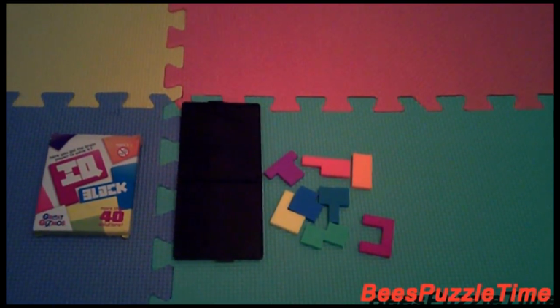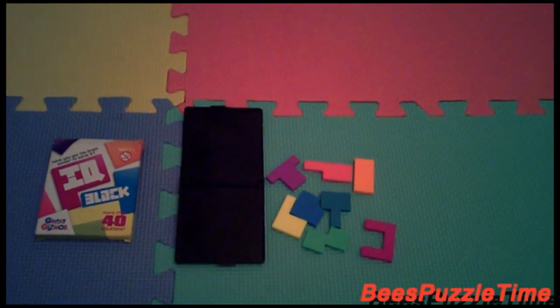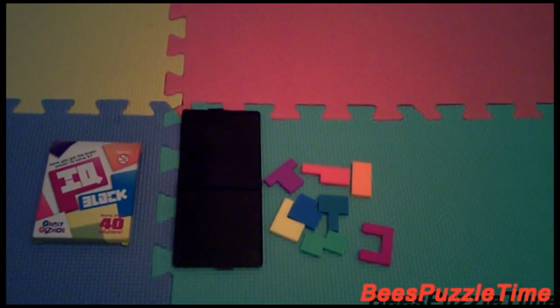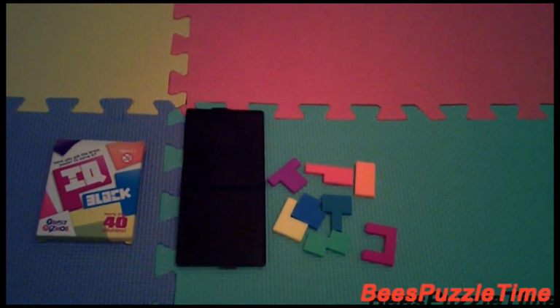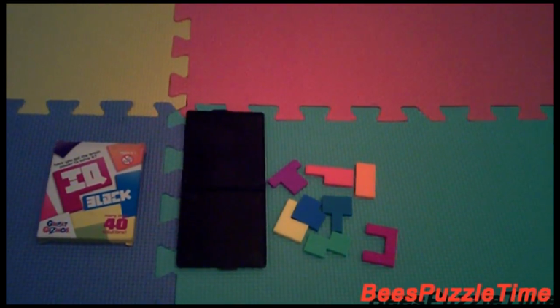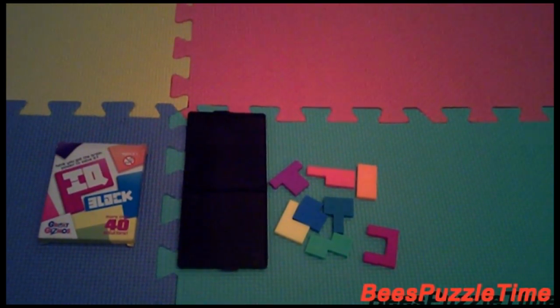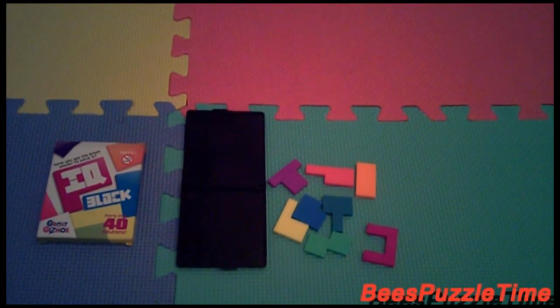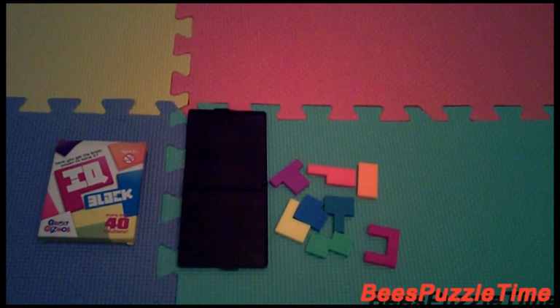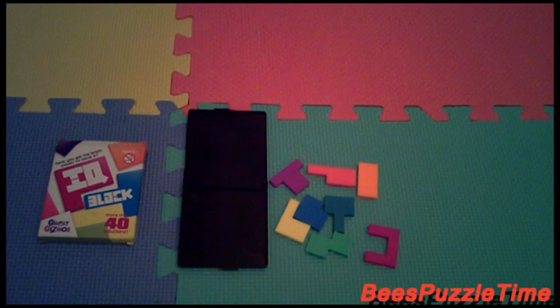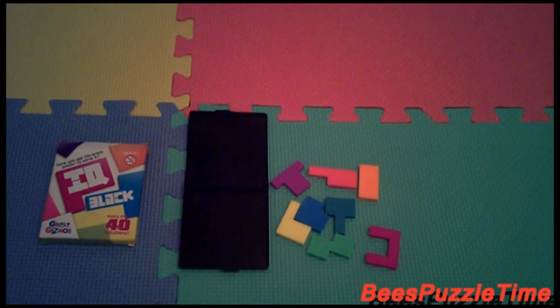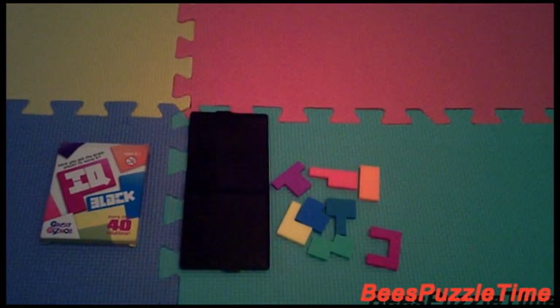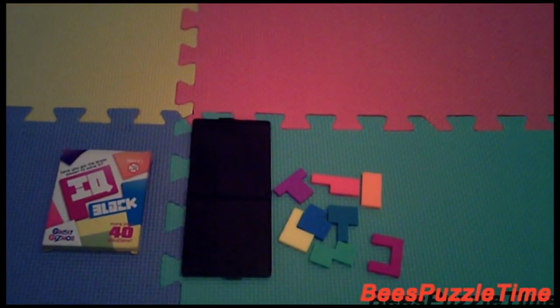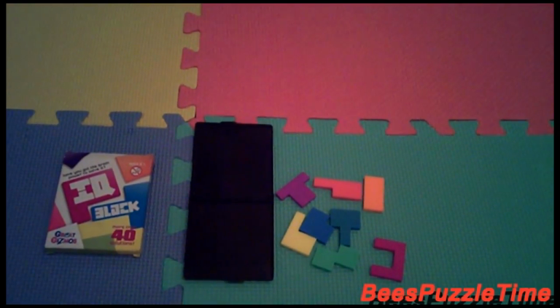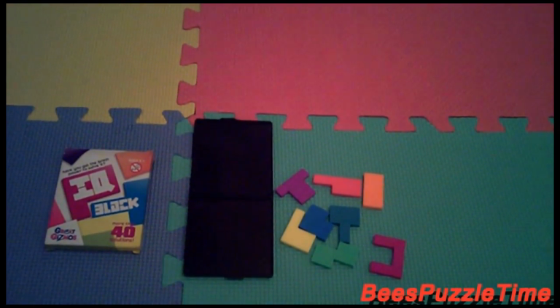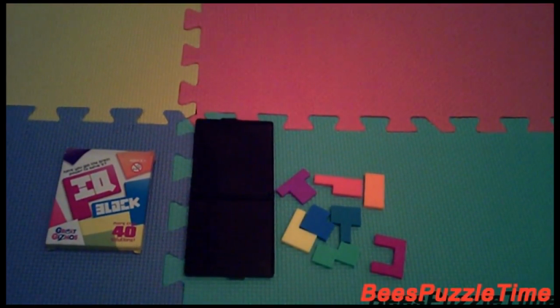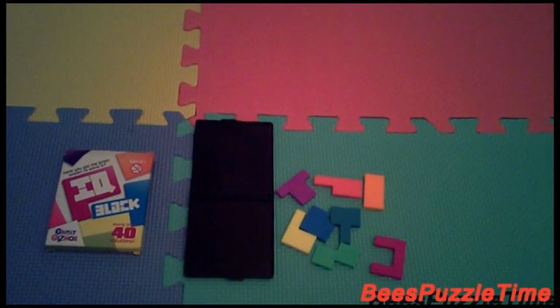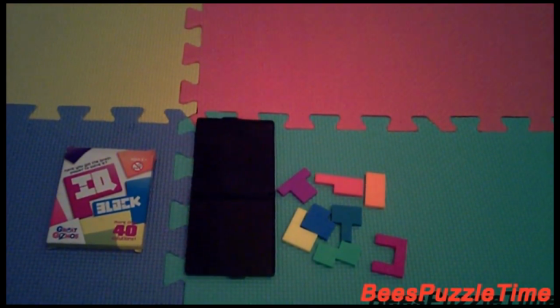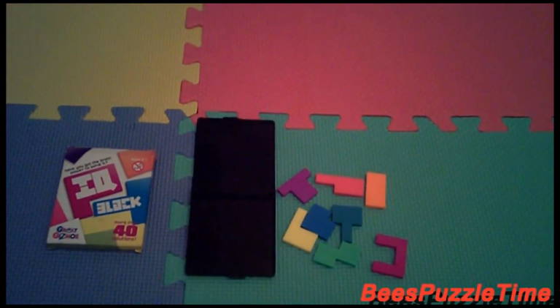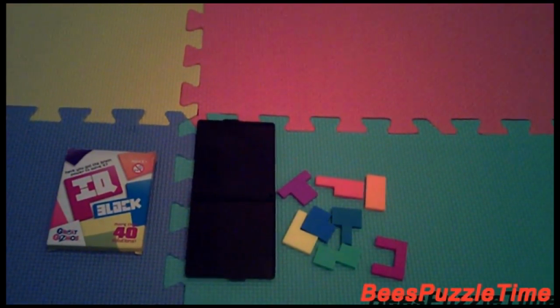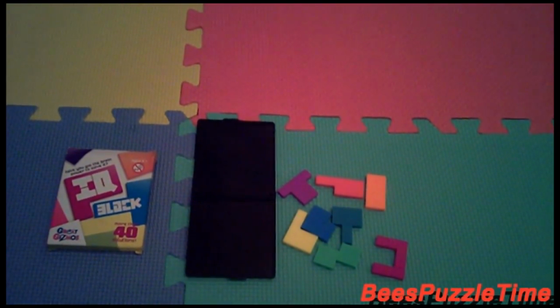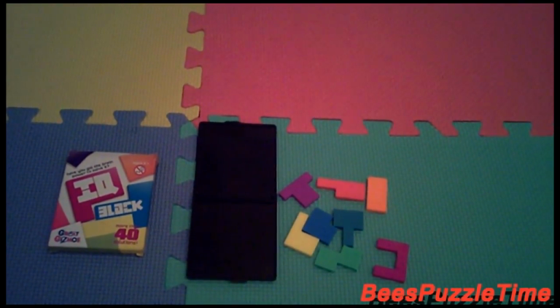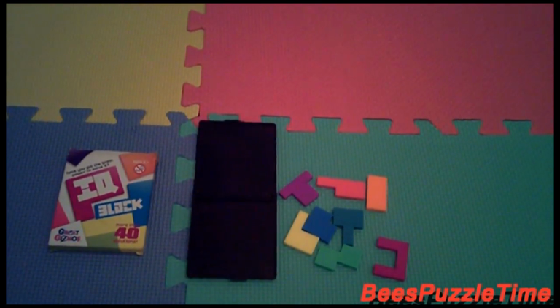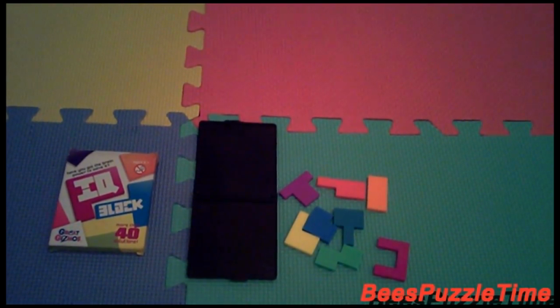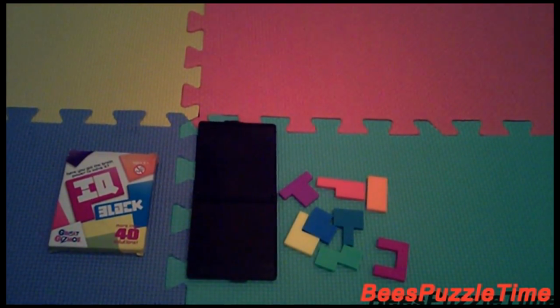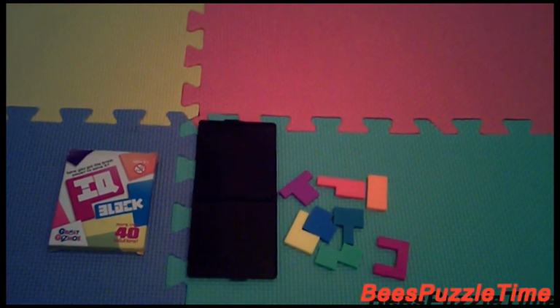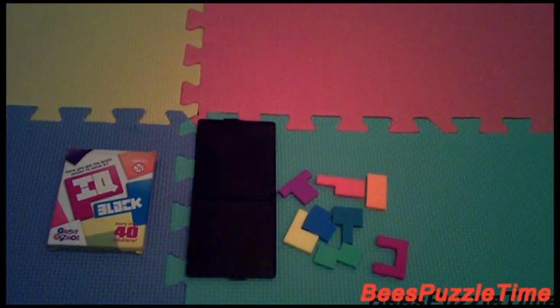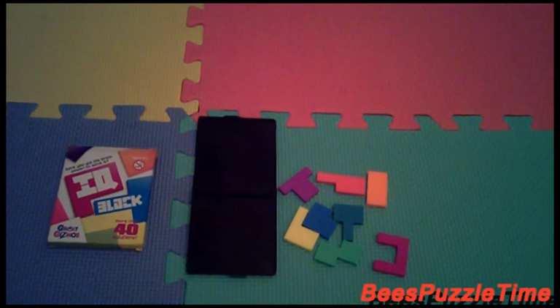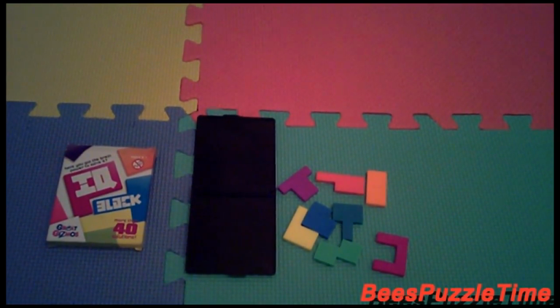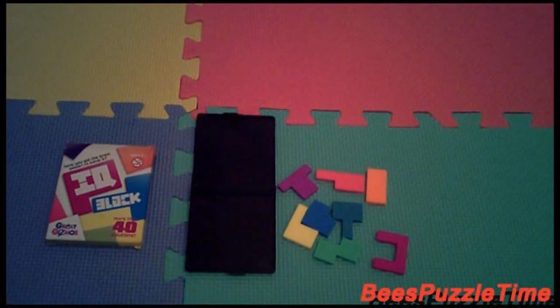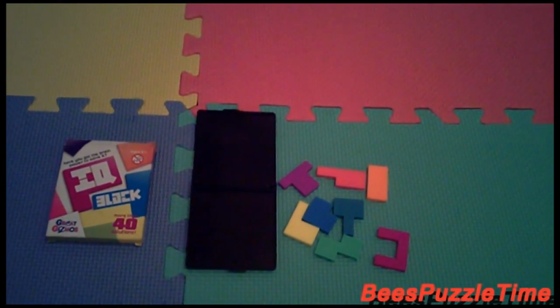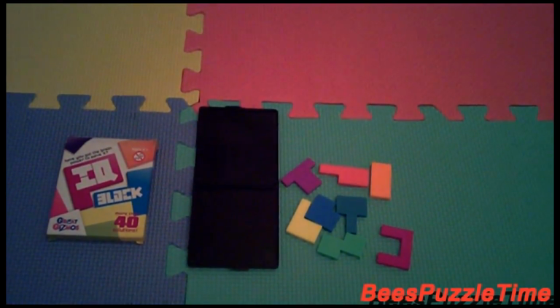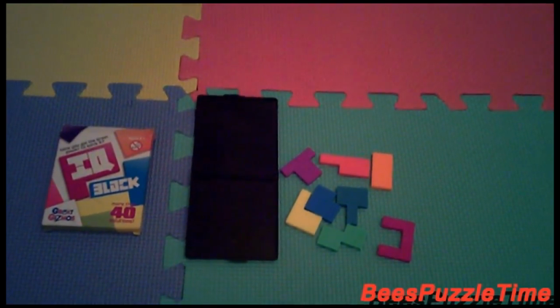Hi there and welcome to Bees Puzzle Time. Today we're going to continue with the IQ blog and see if we can find more solutions. Let's start.